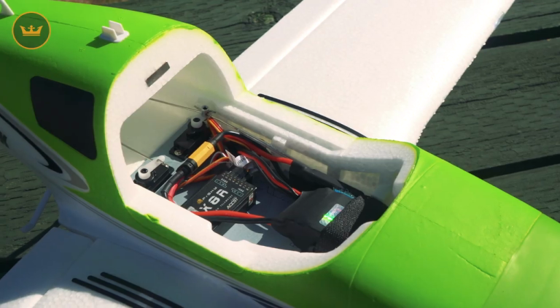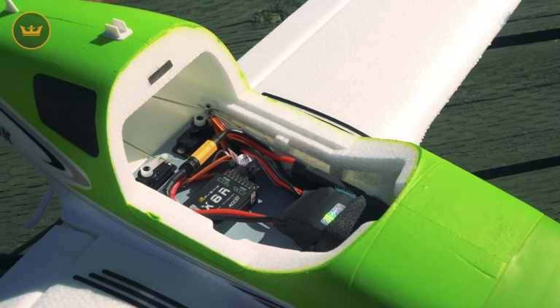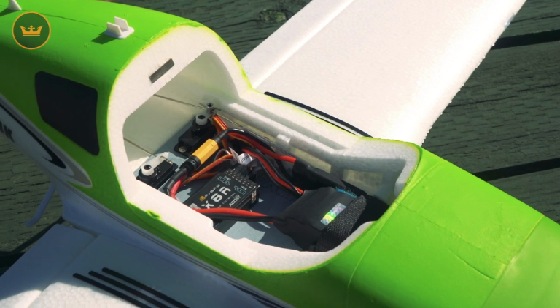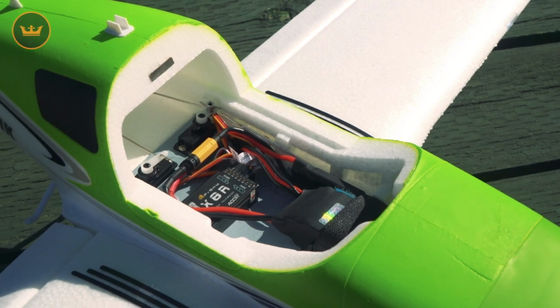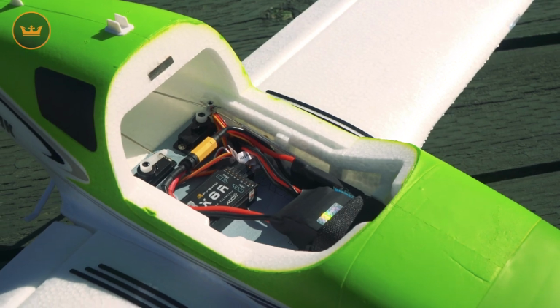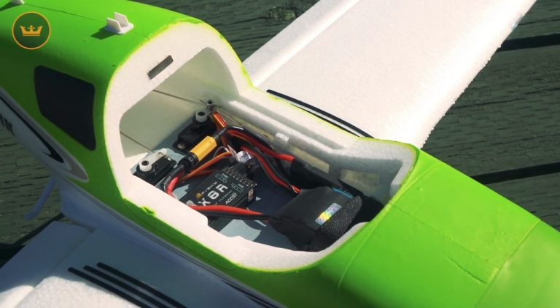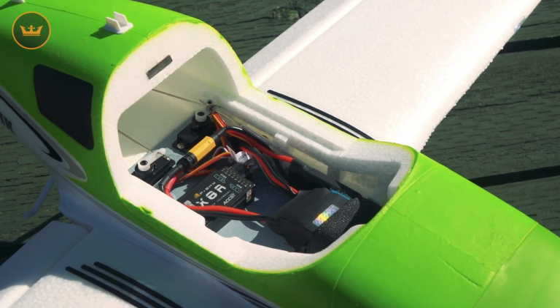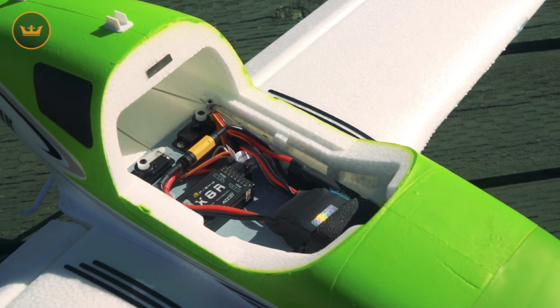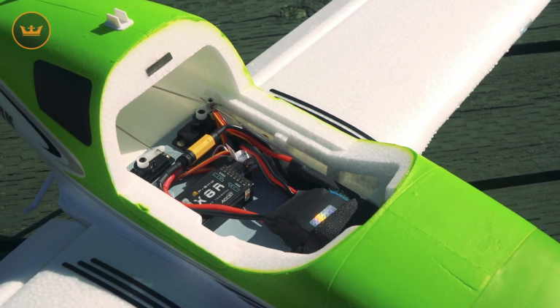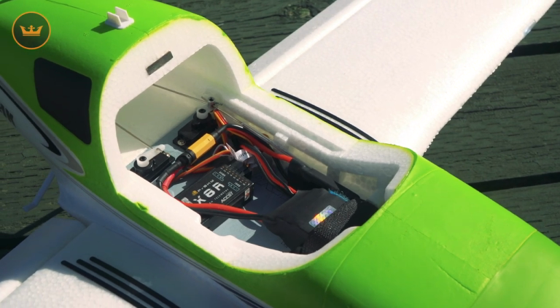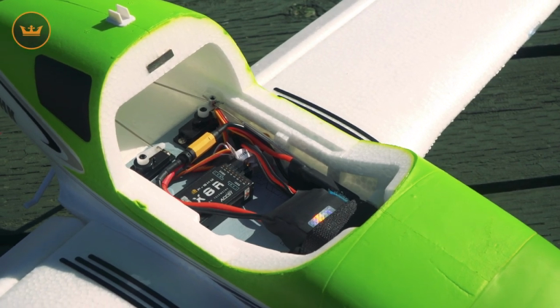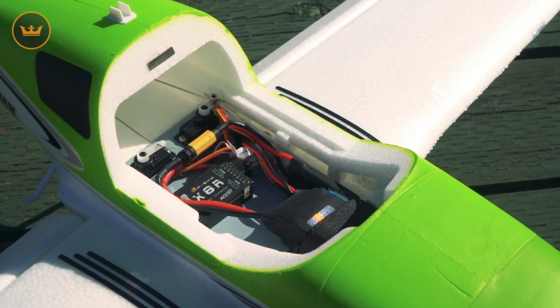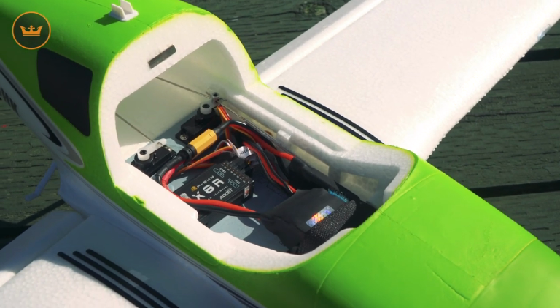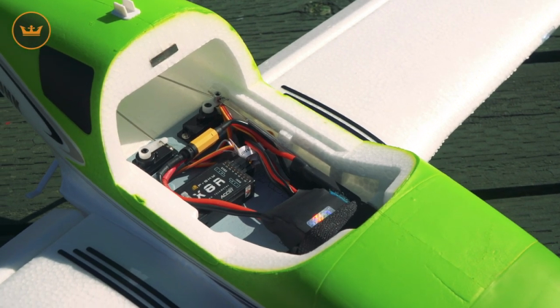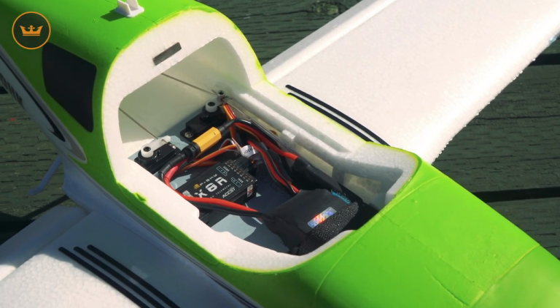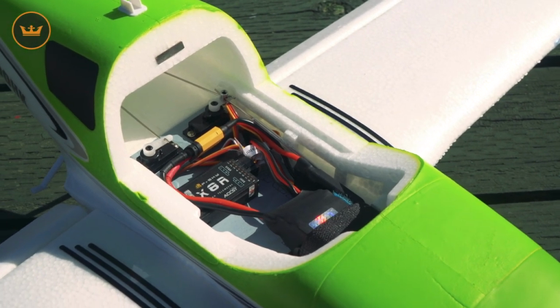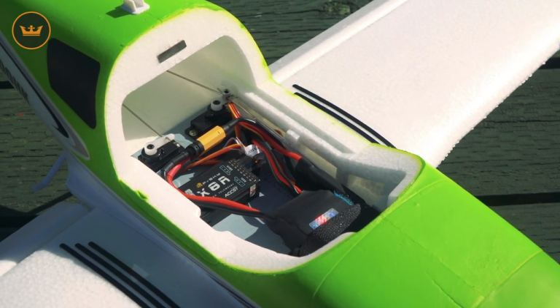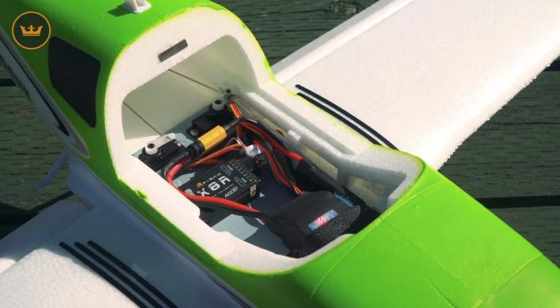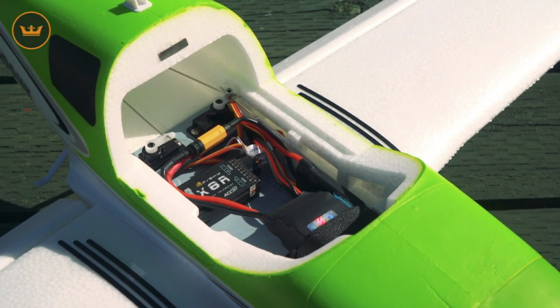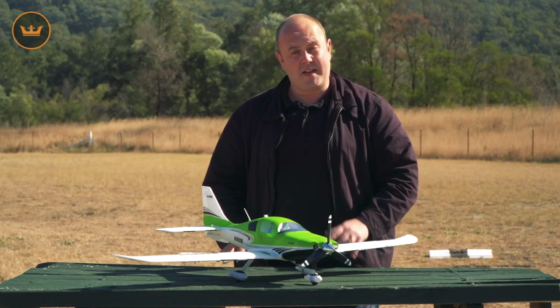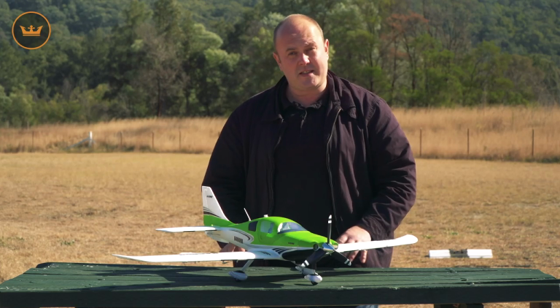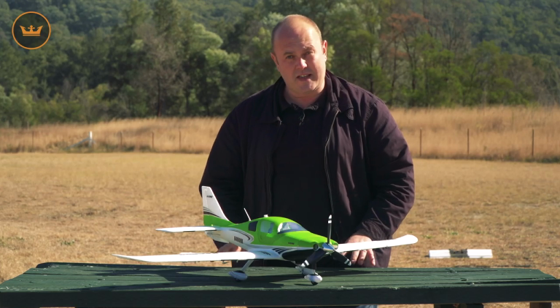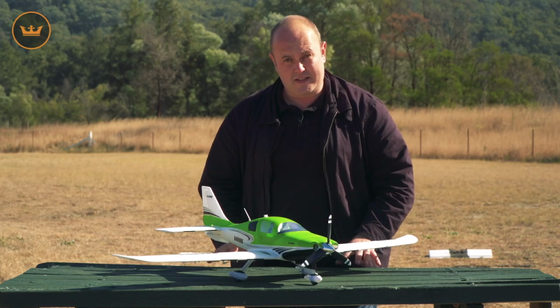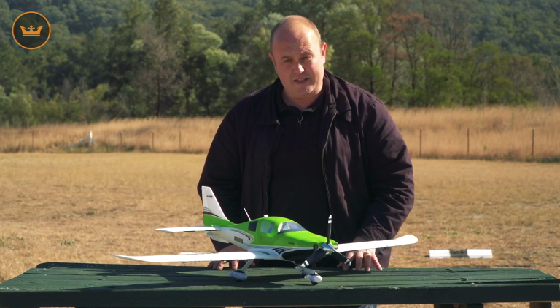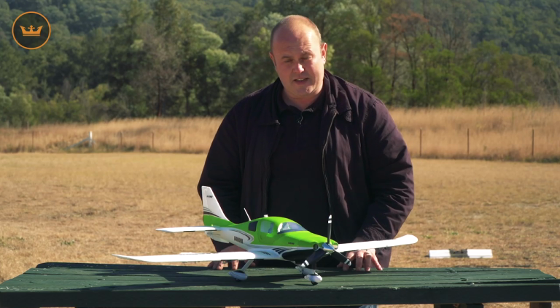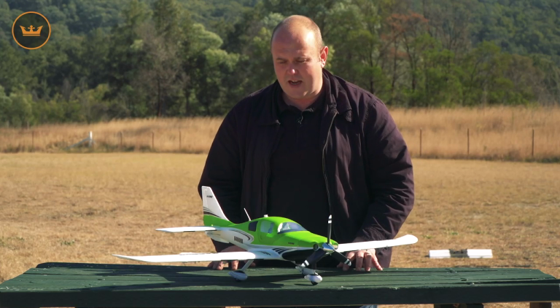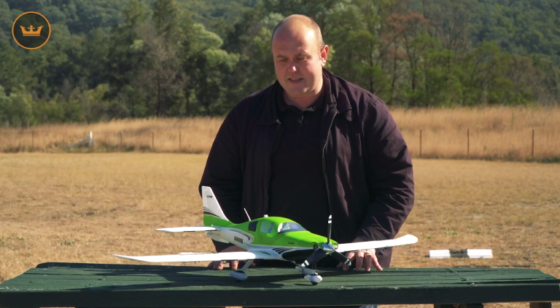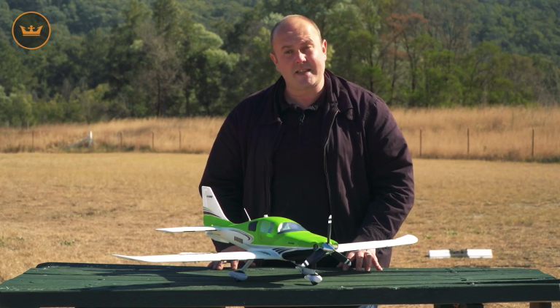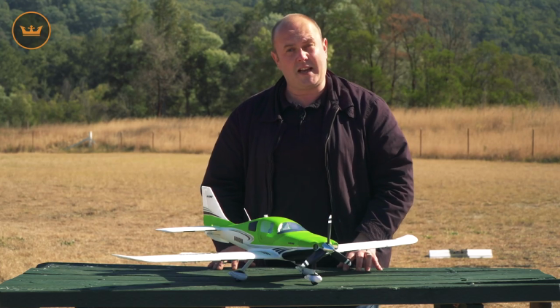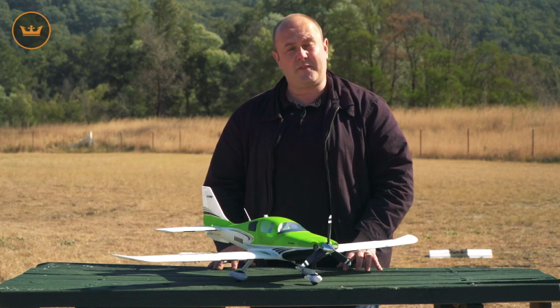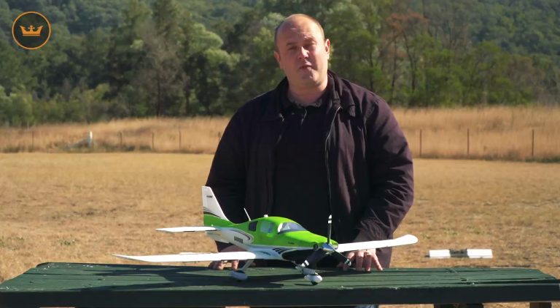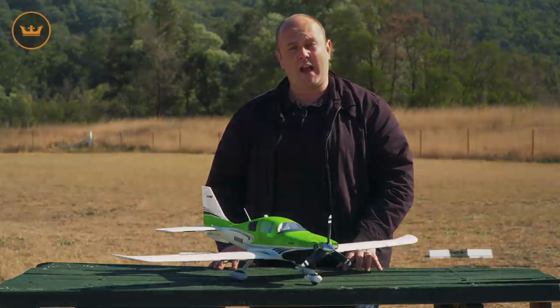Battery-wise, a 1300 3S is plenty, with lots of room inside the fuselage for your battery, receiver, and that sort of stuff. So that's the Cessna TTX guys — let's take it up for a fly!